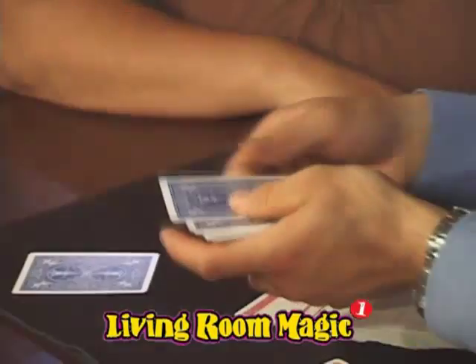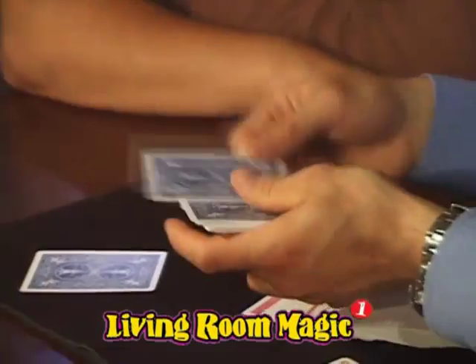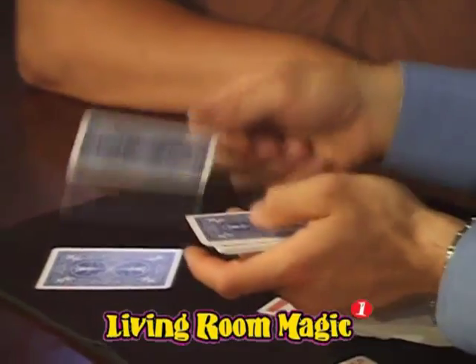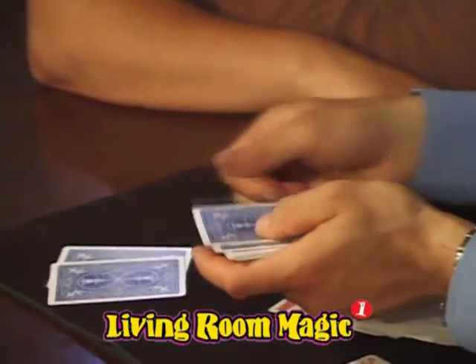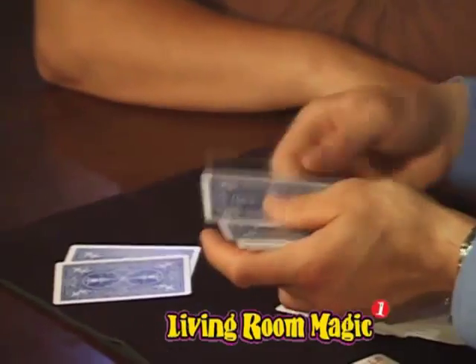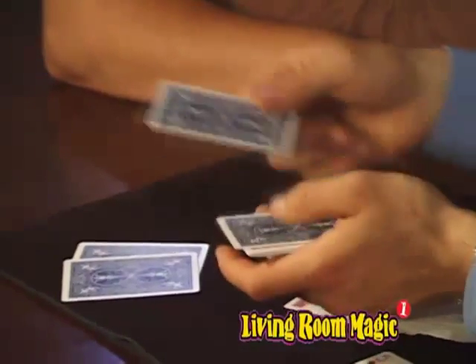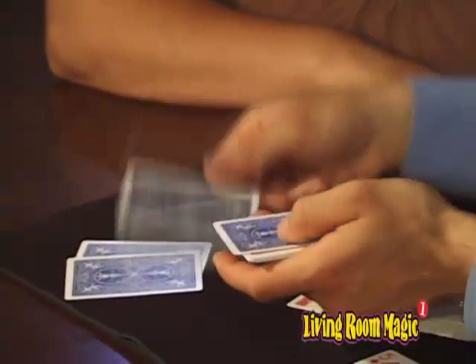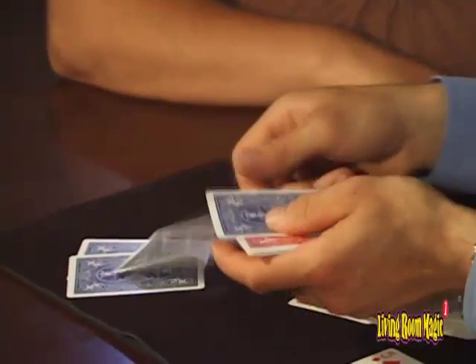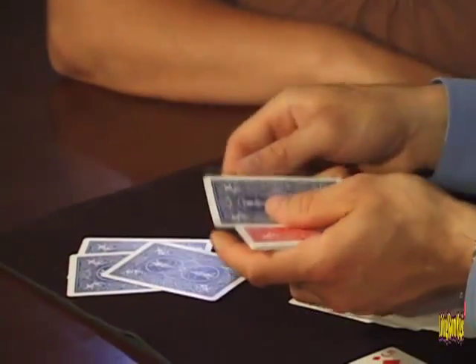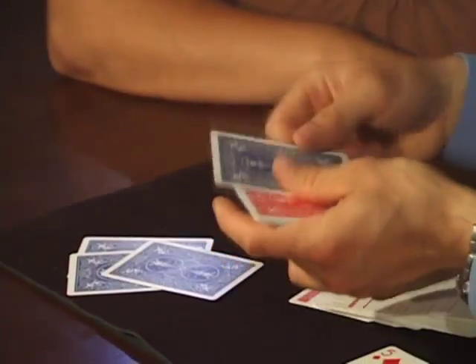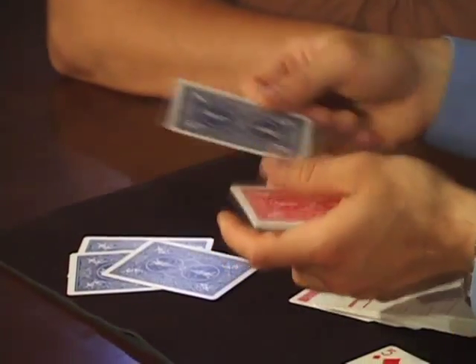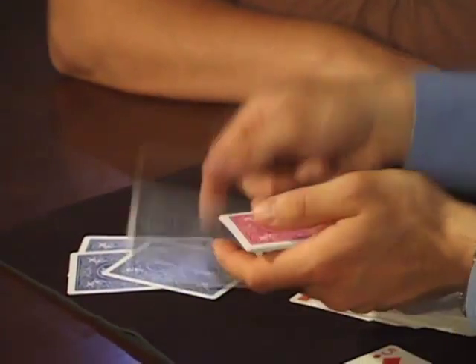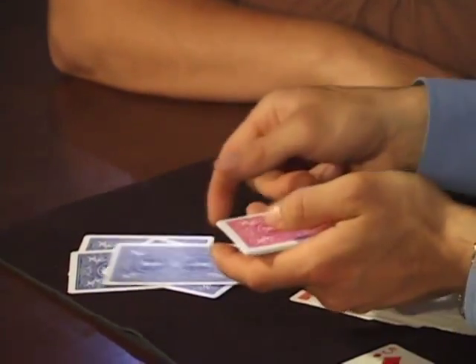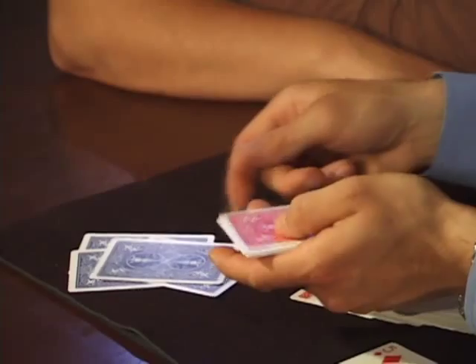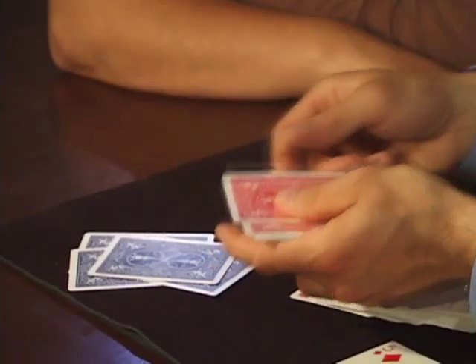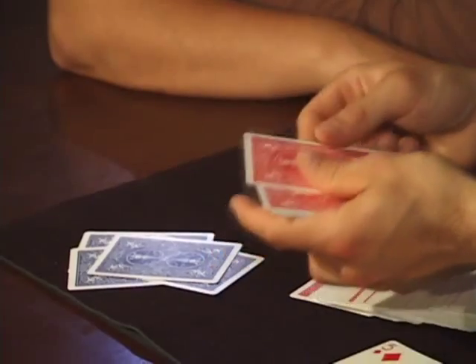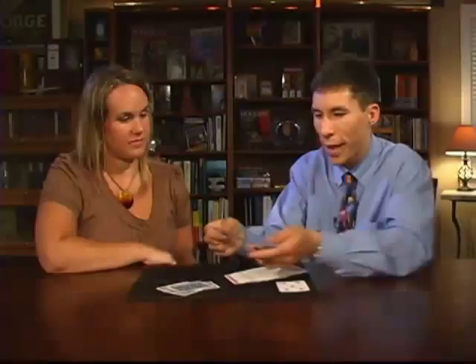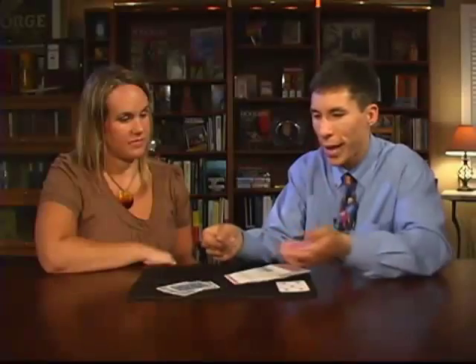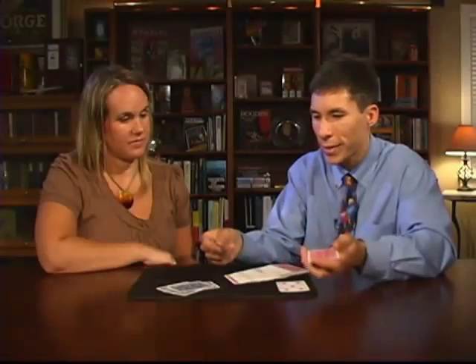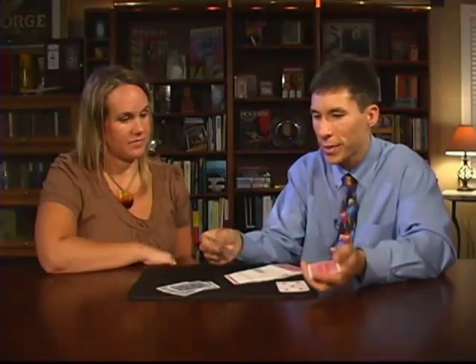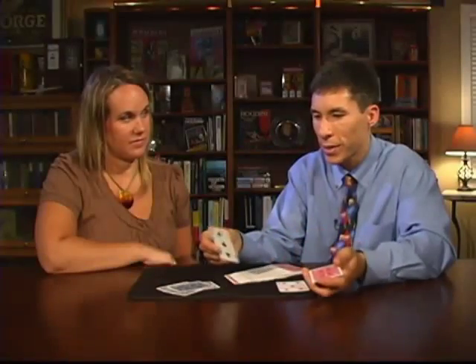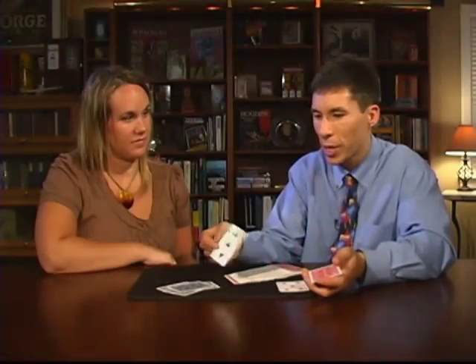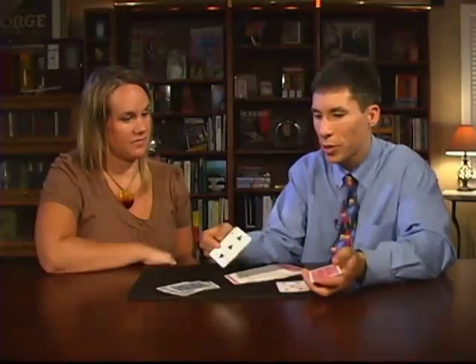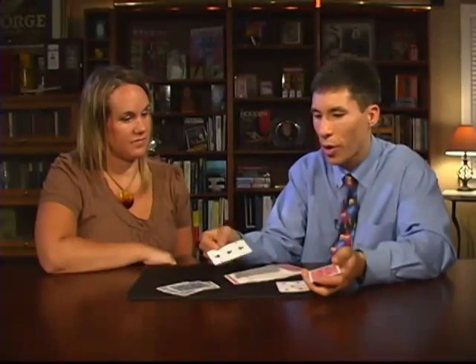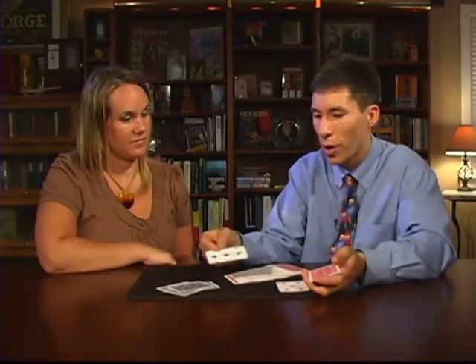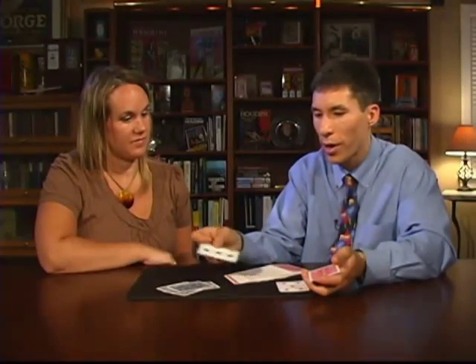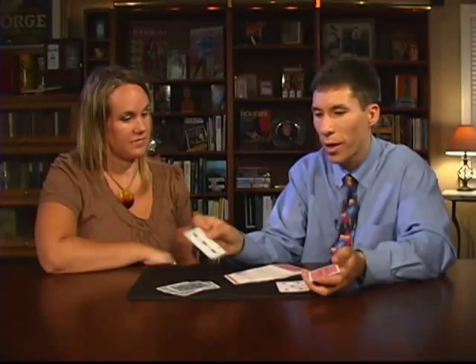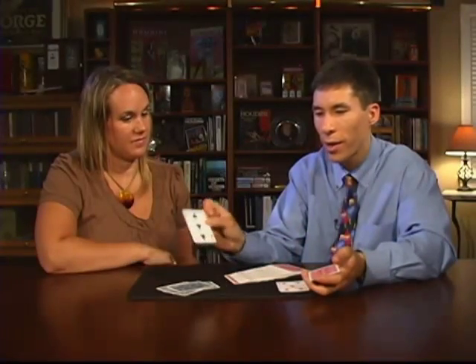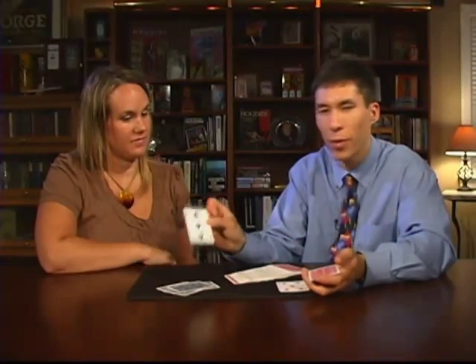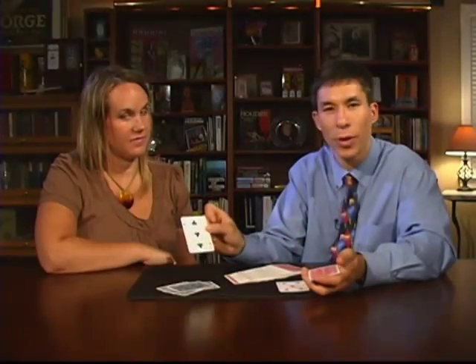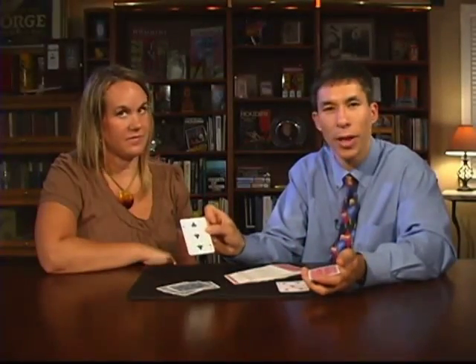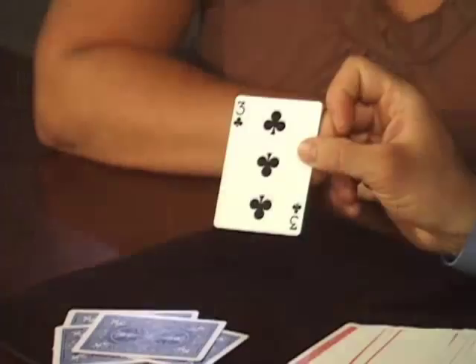One, two, three, four — and that's Jamie's card for three of the cops.